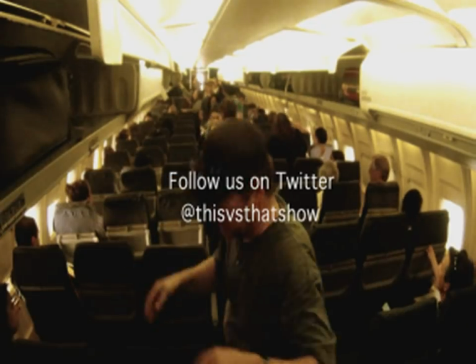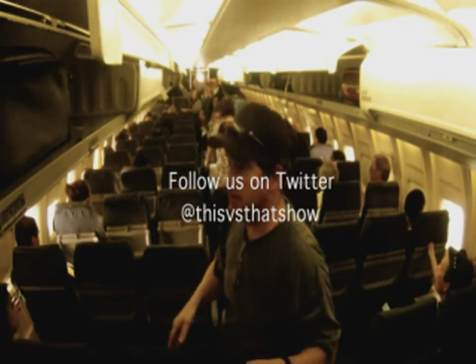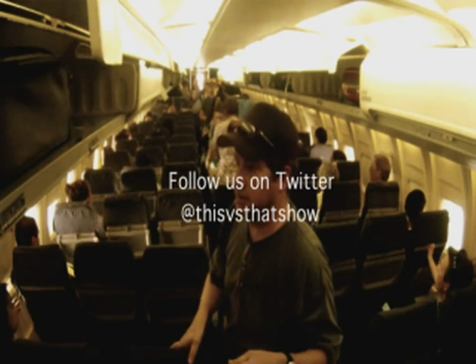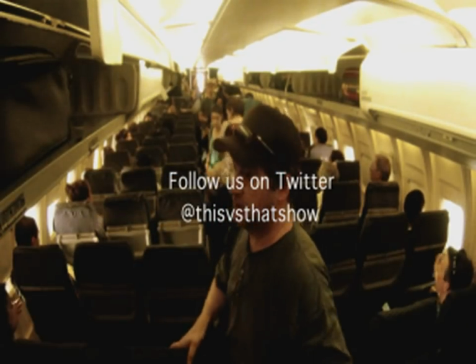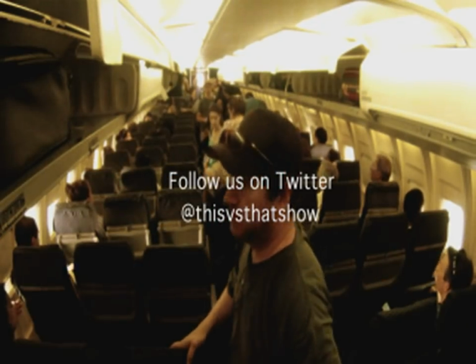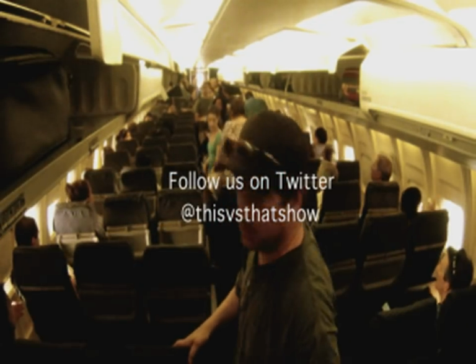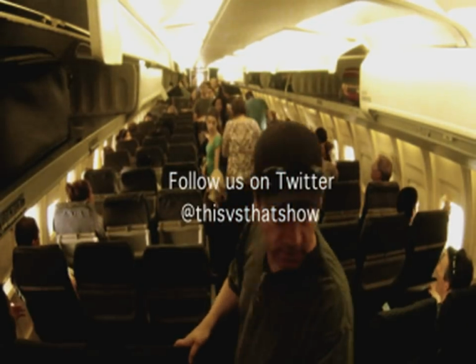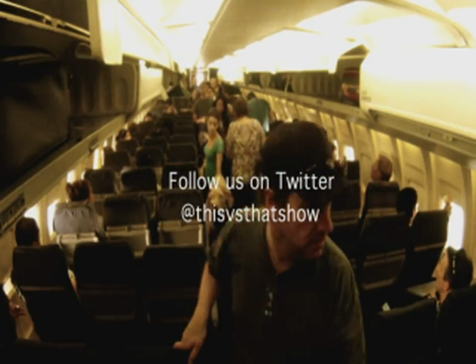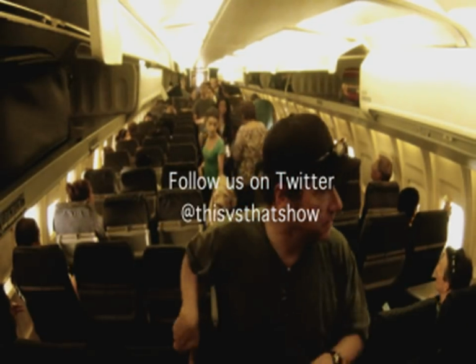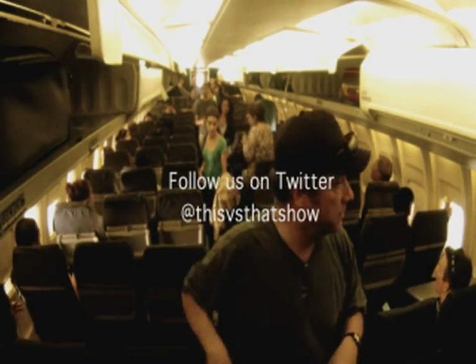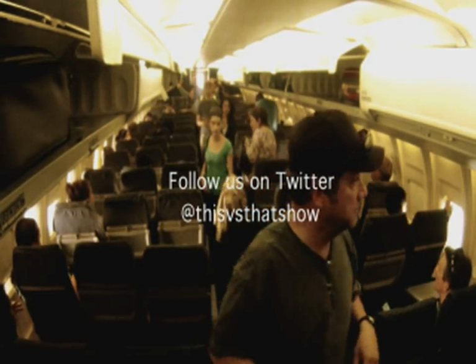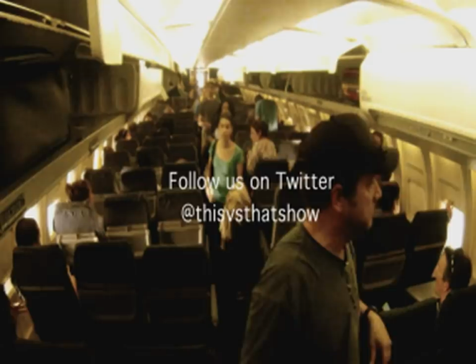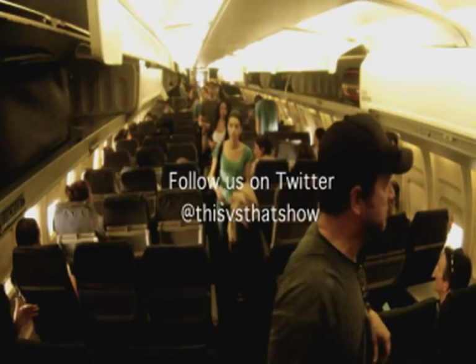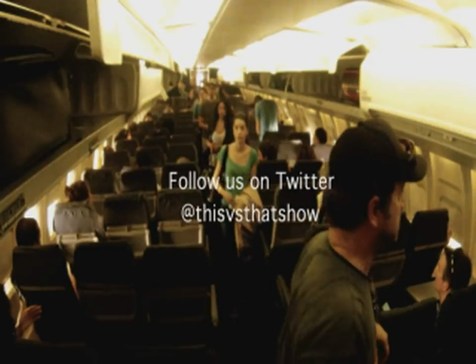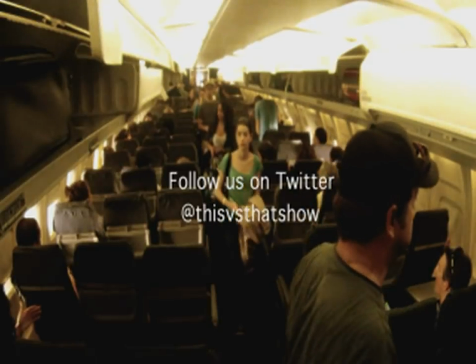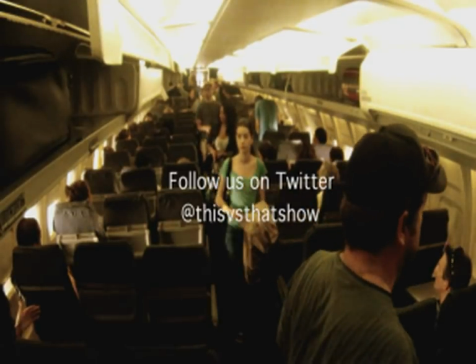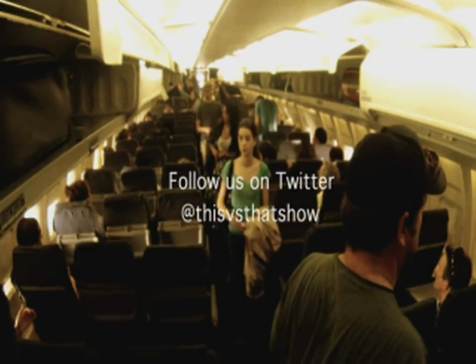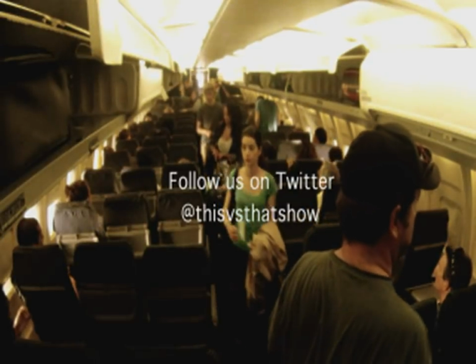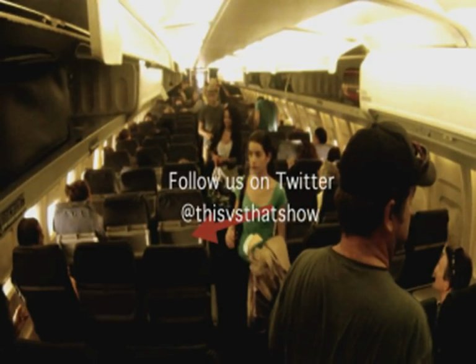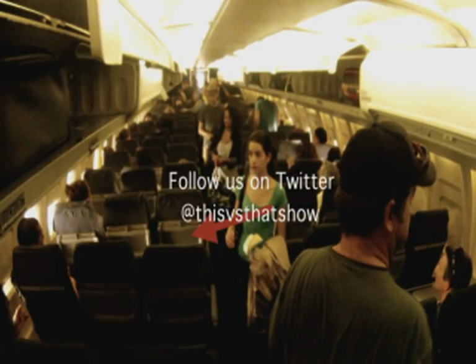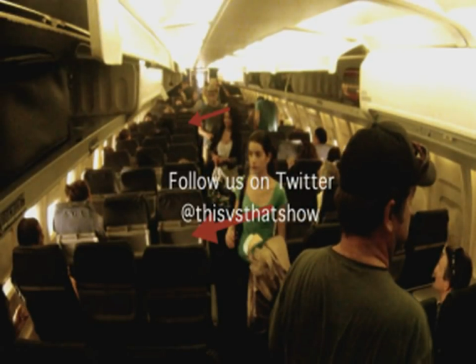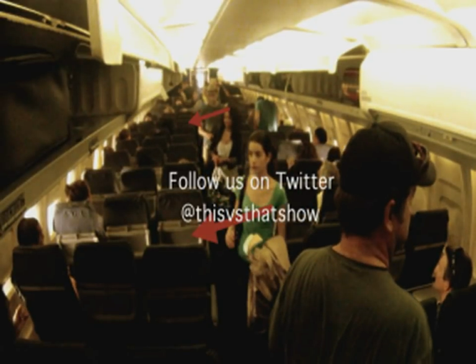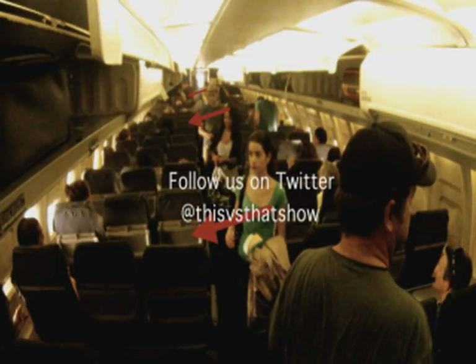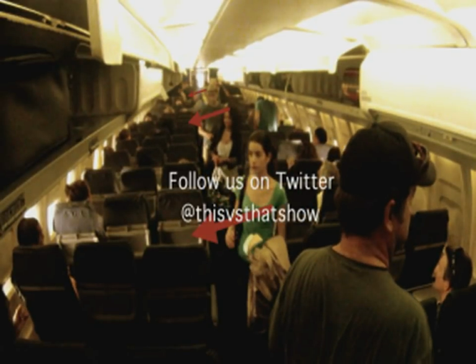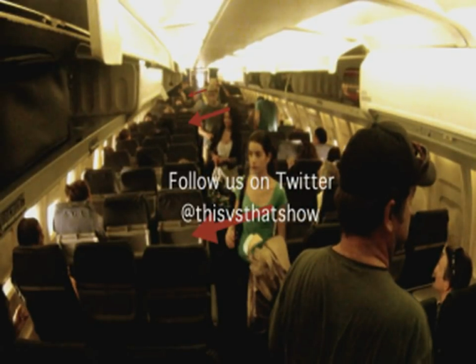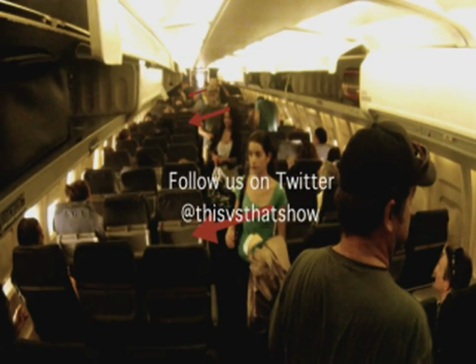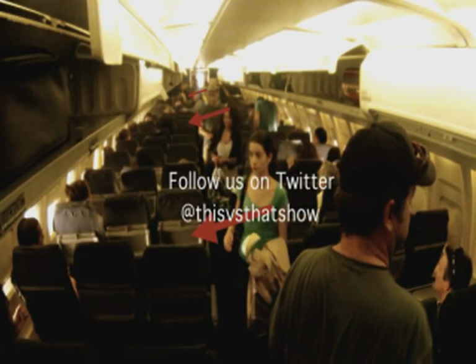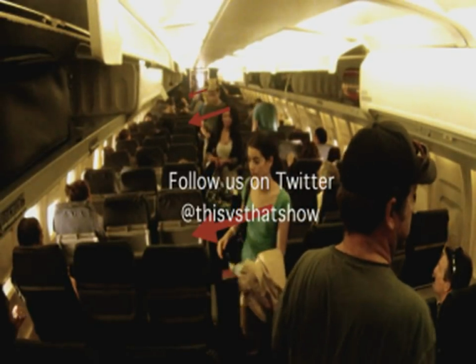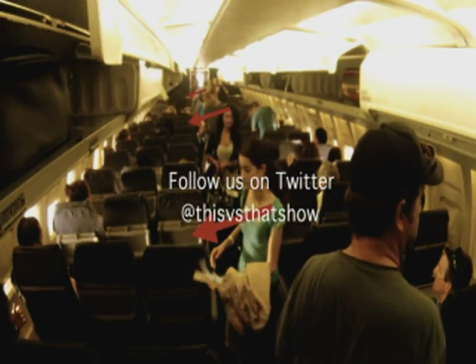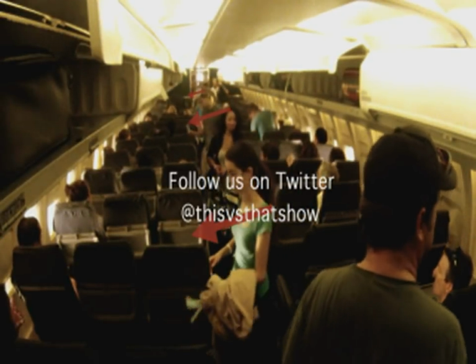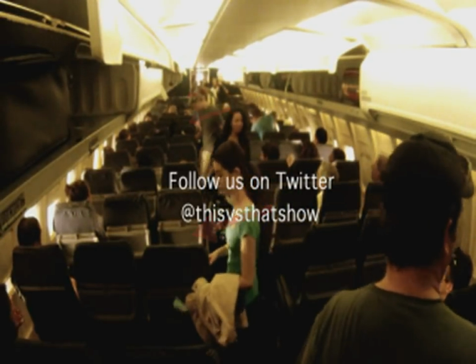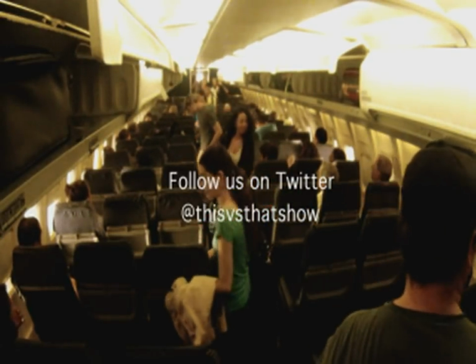As a new crop of passengers fill the plane, behold — another simultaneous group of three seating.